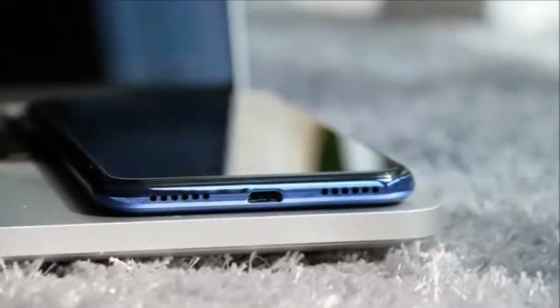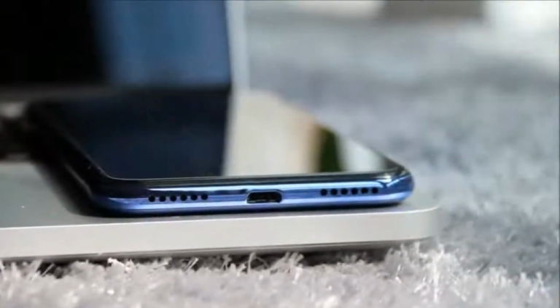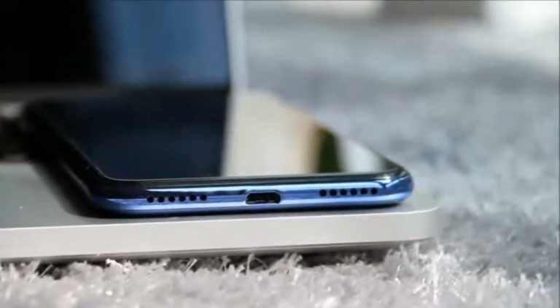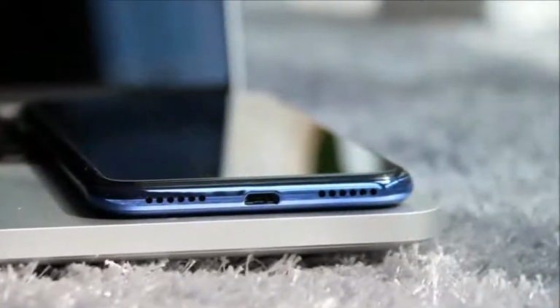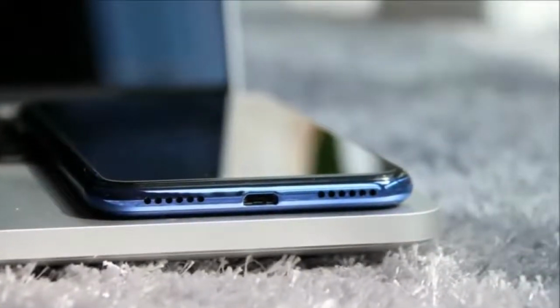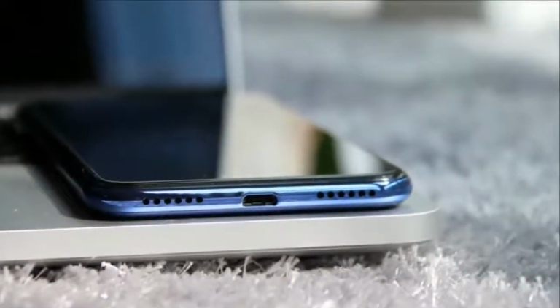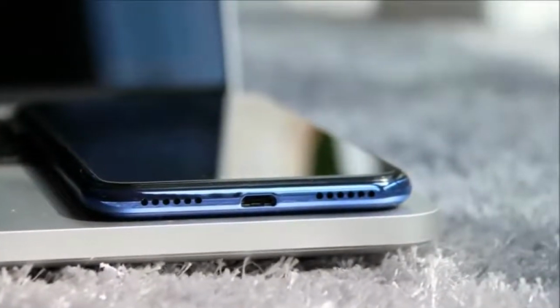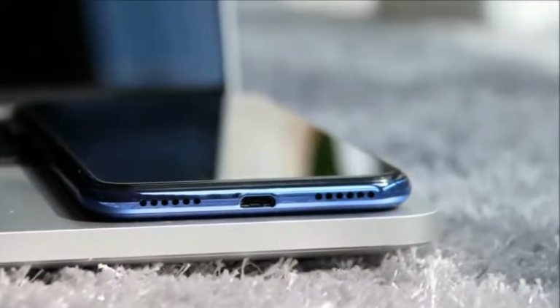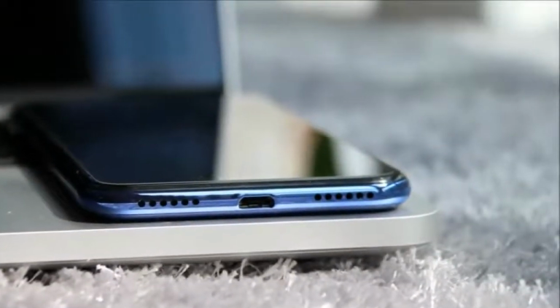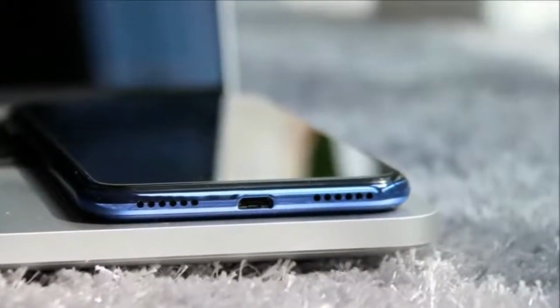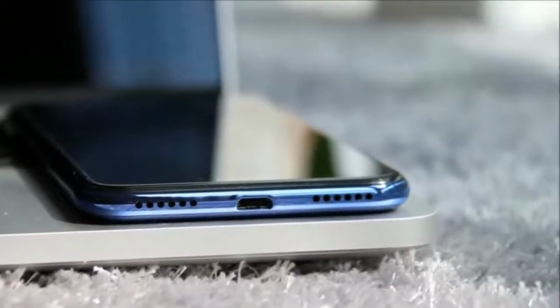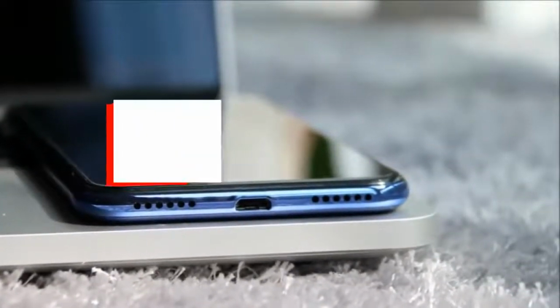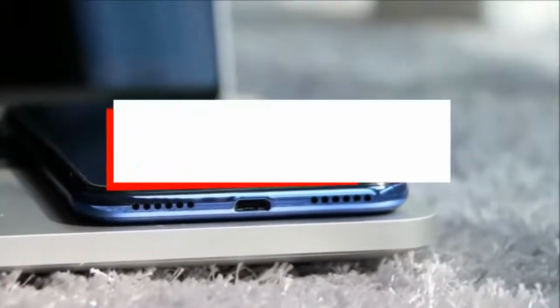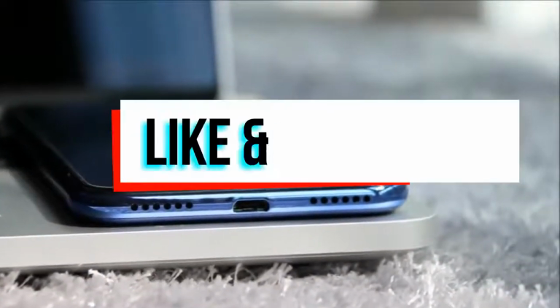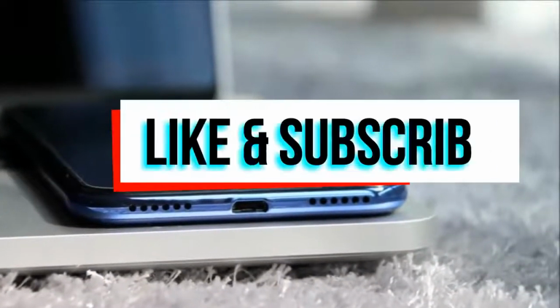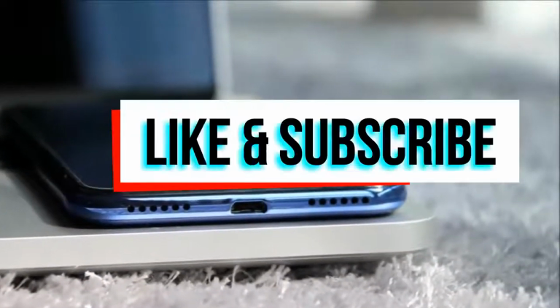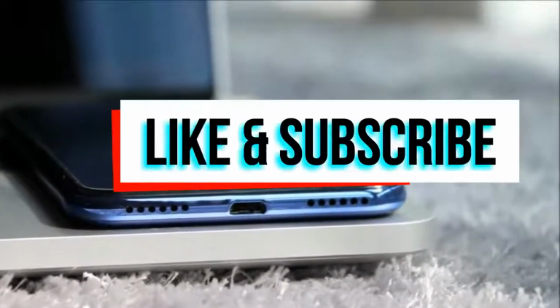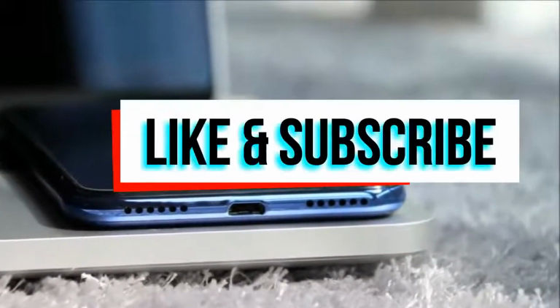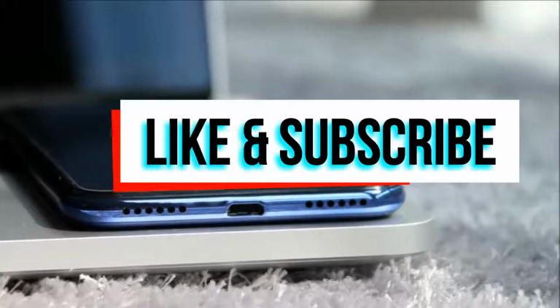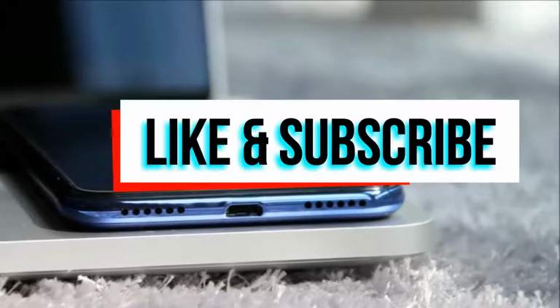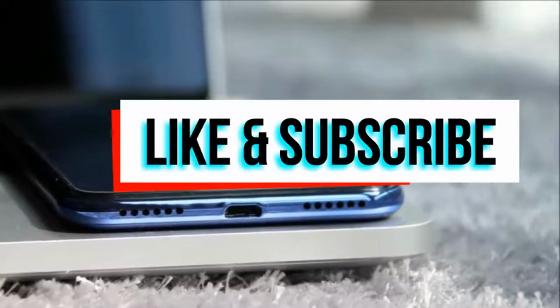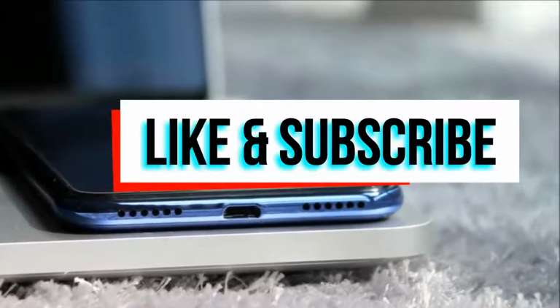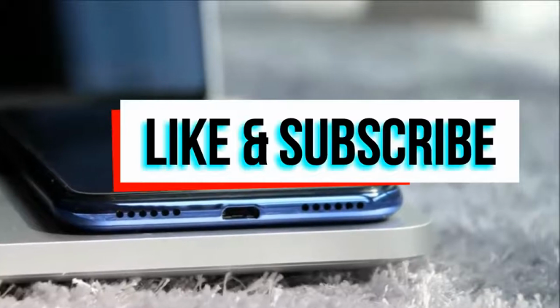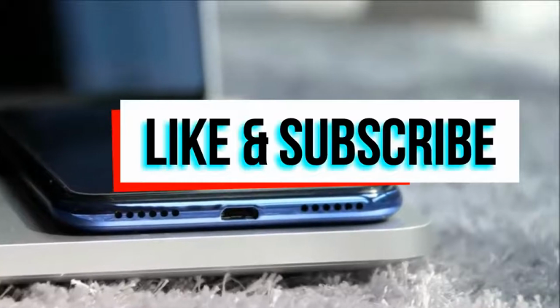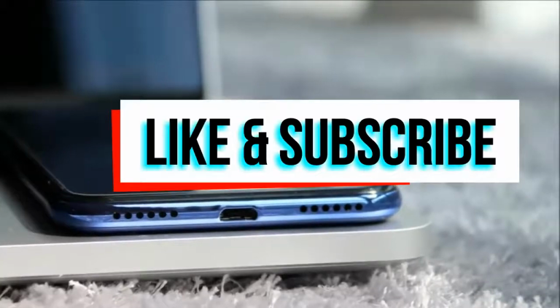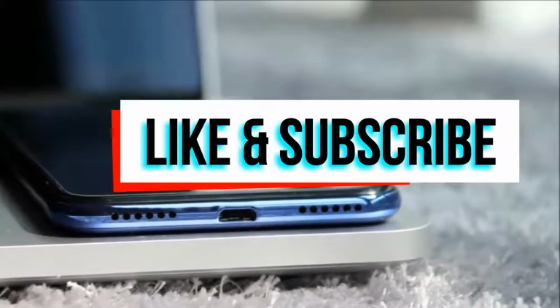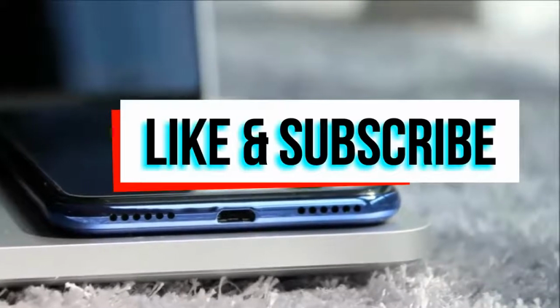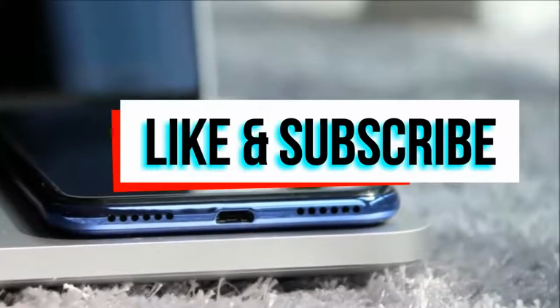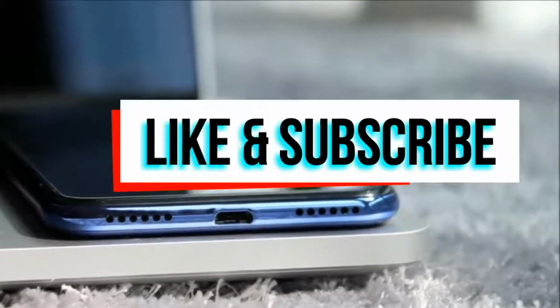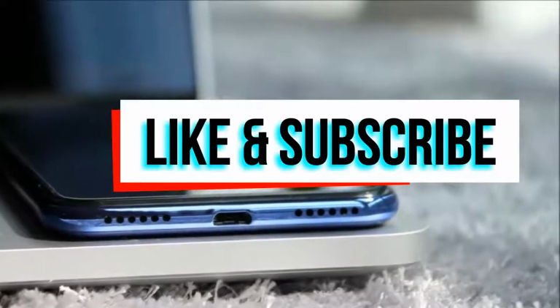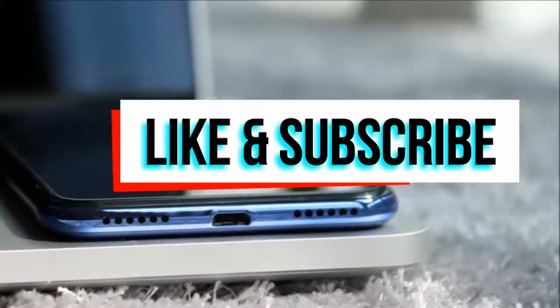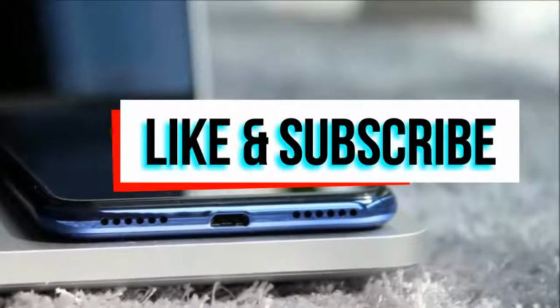For more videos like this, subscribe to my channel. Thanks for watching, guys — see you in the next one.